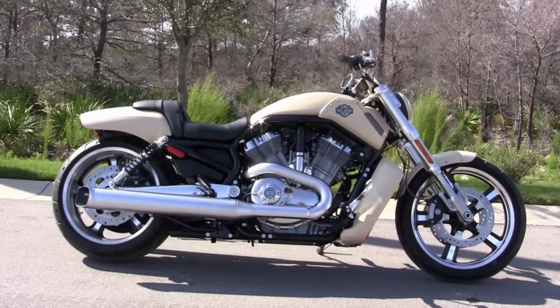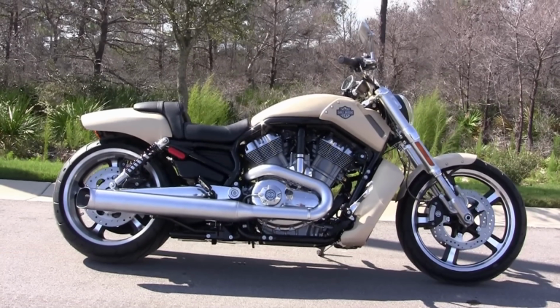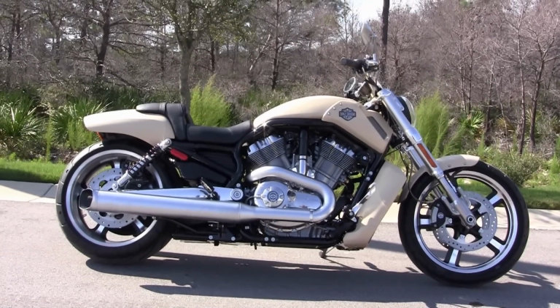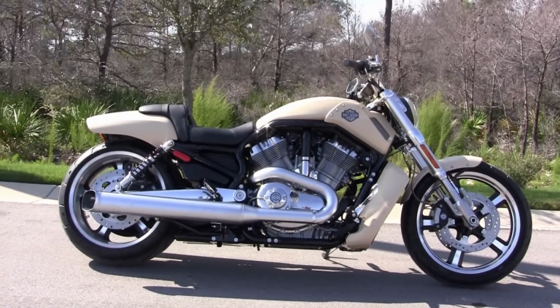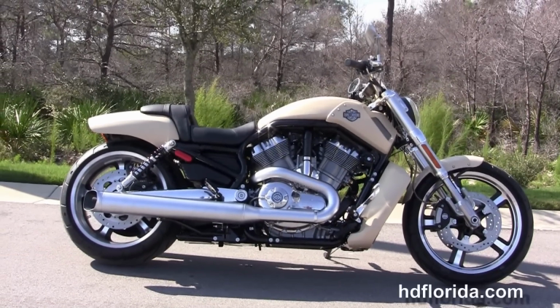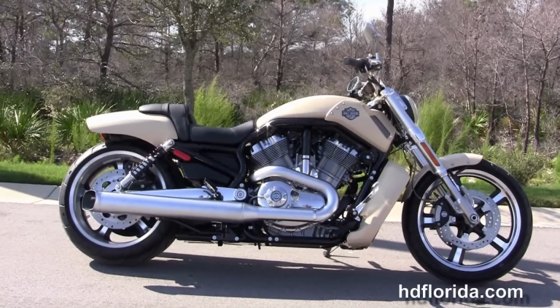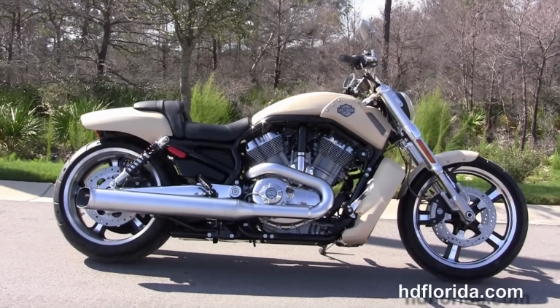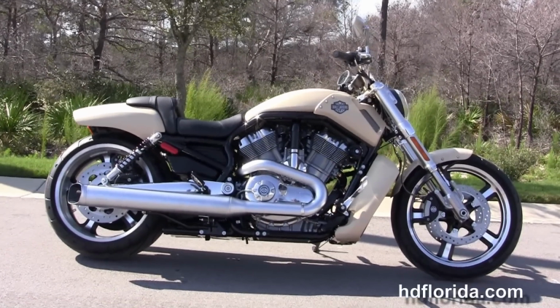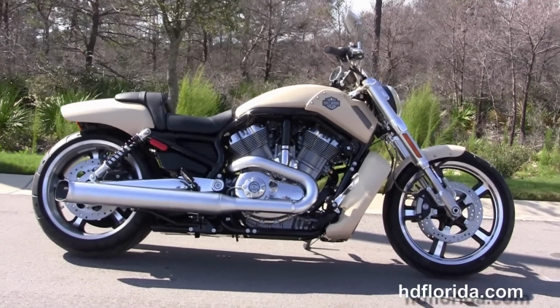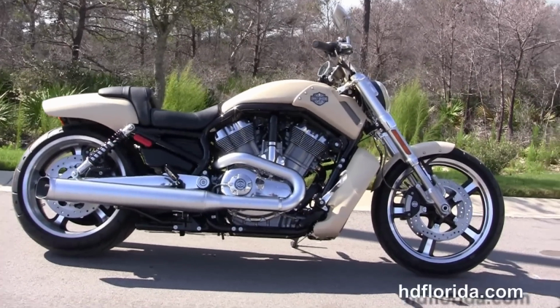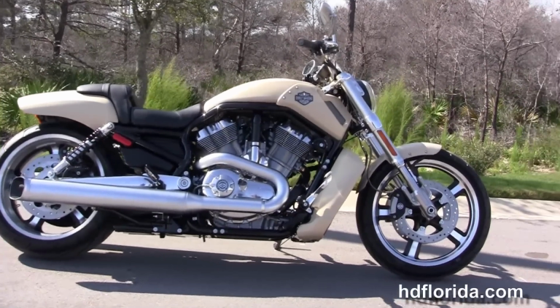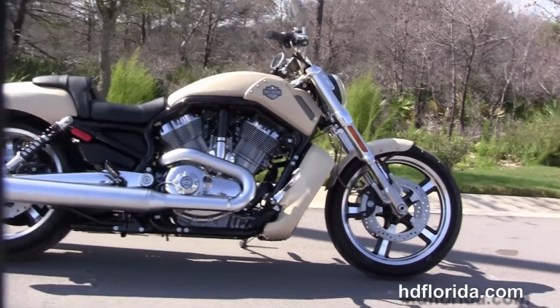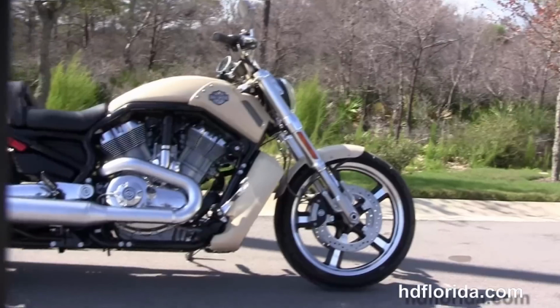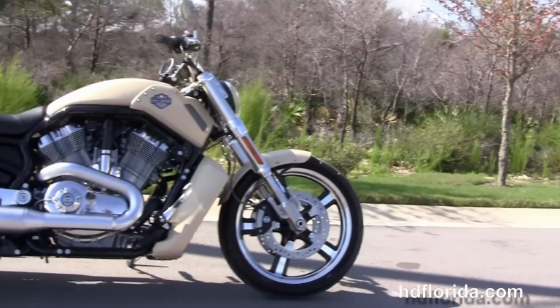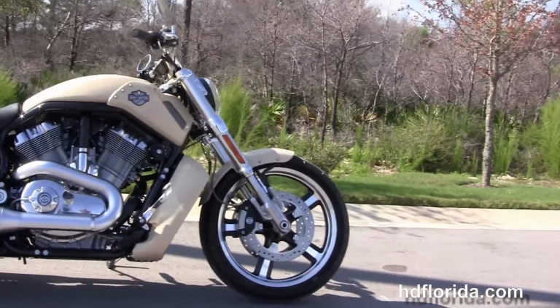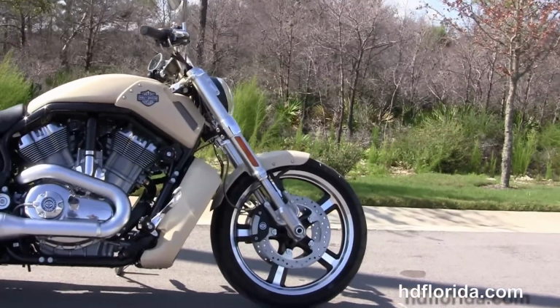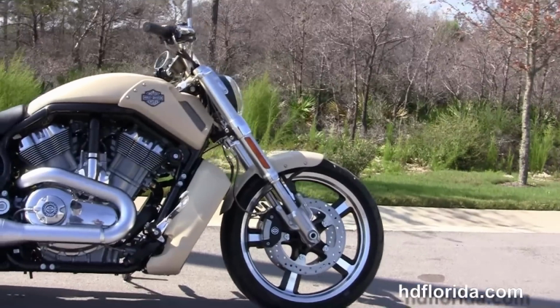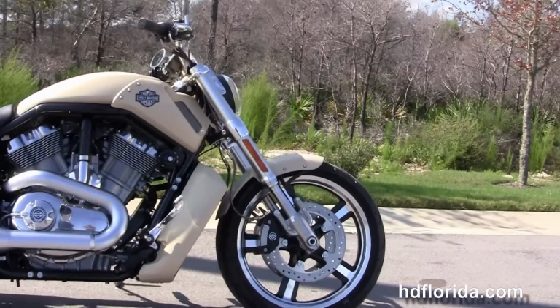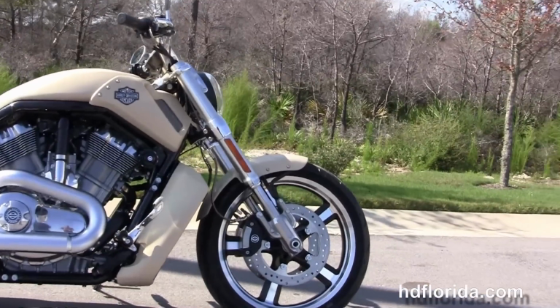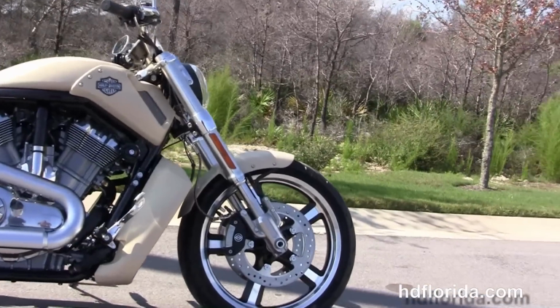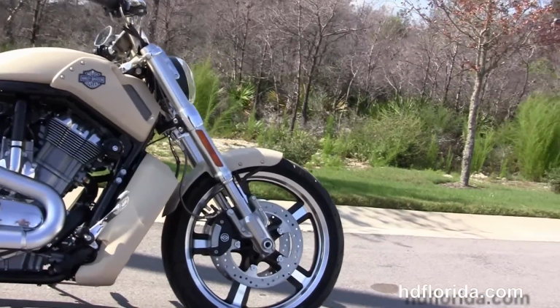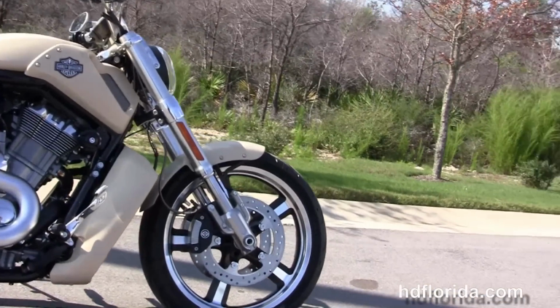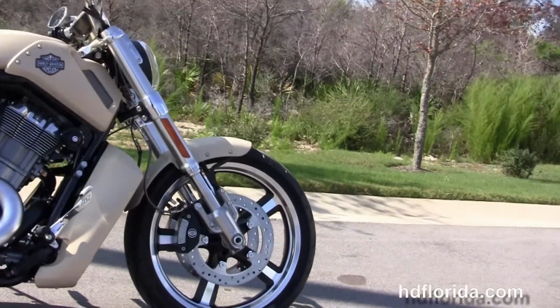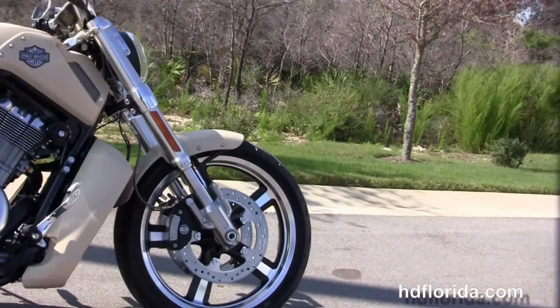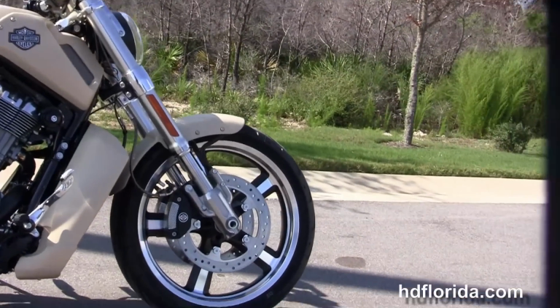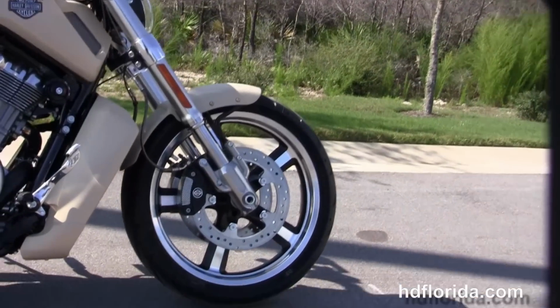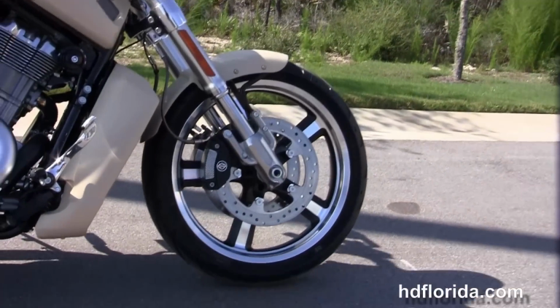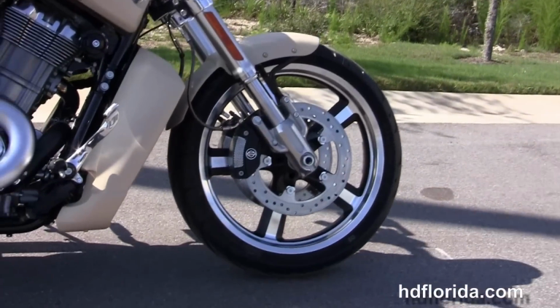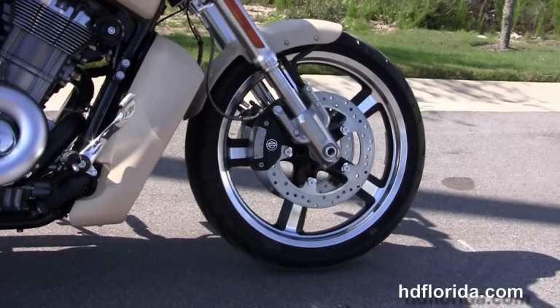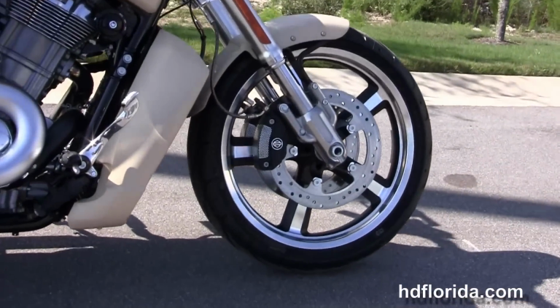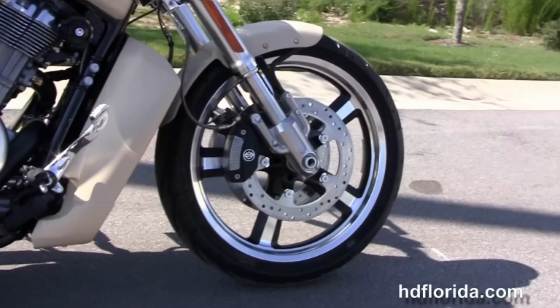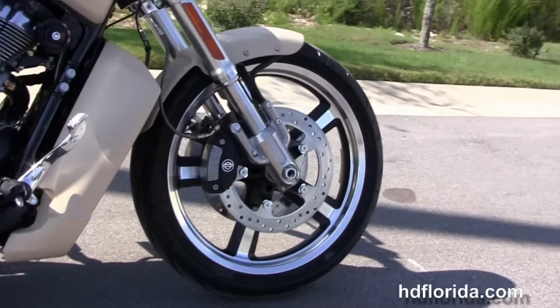The Muscle starts out front with the inverted front forks, four piston Brembo calipers, and the five spoke mag wheels.